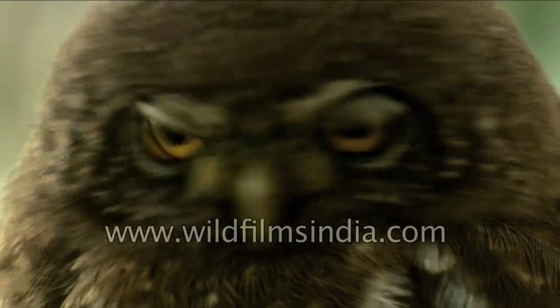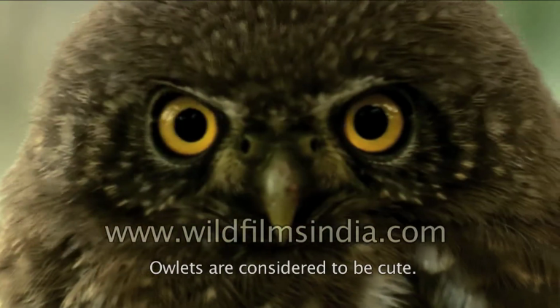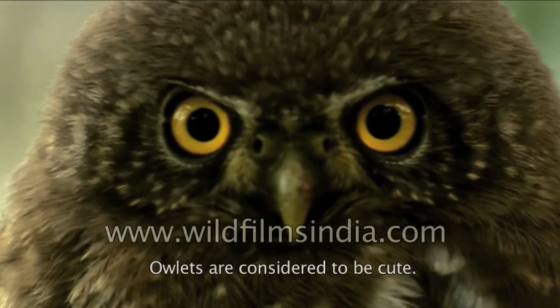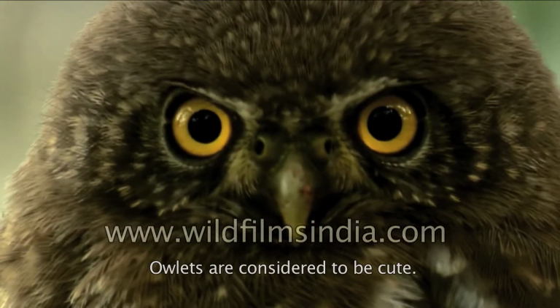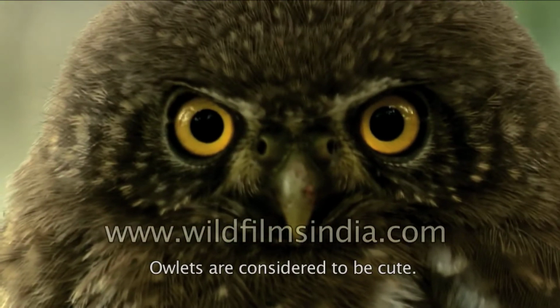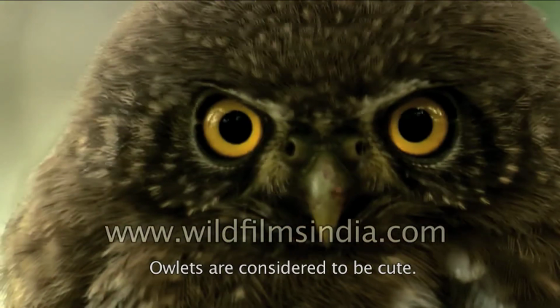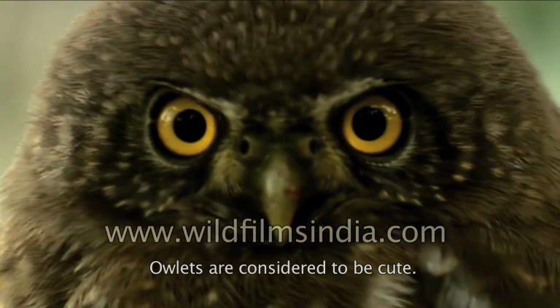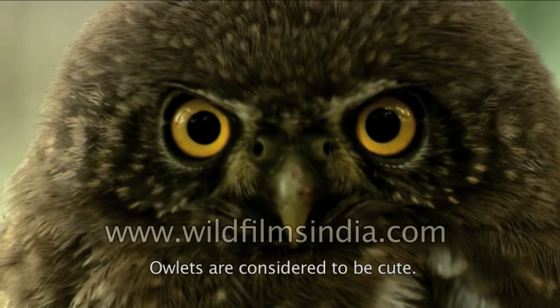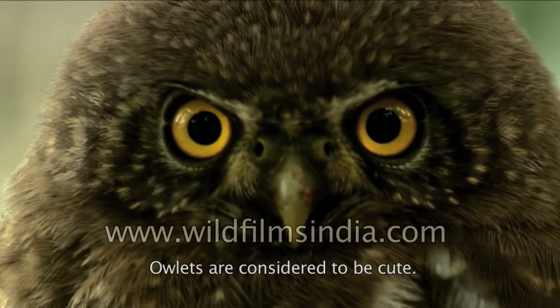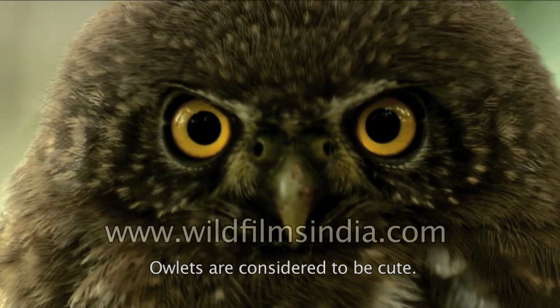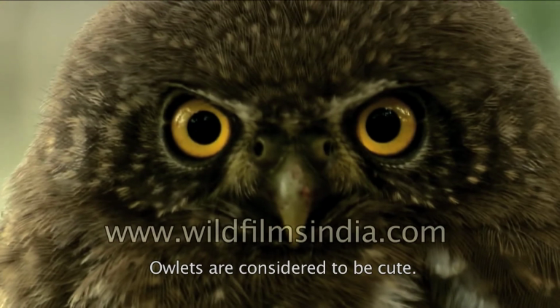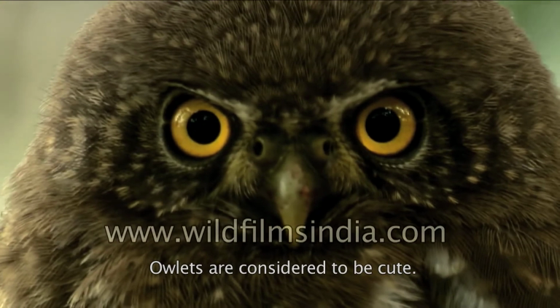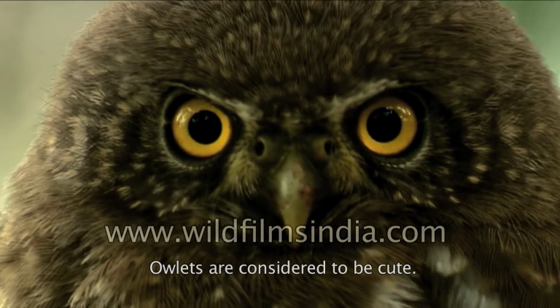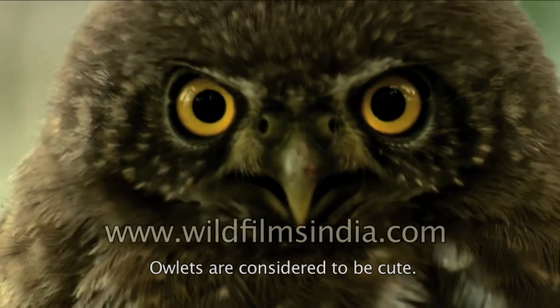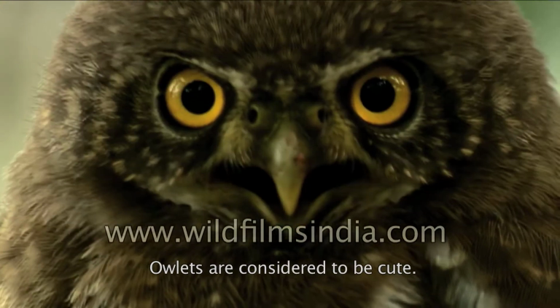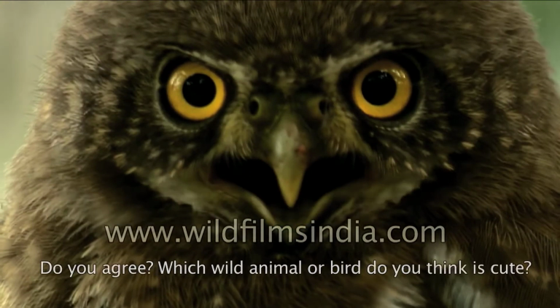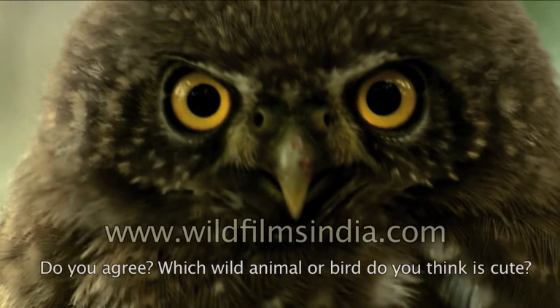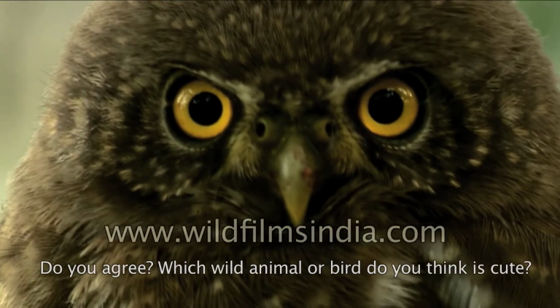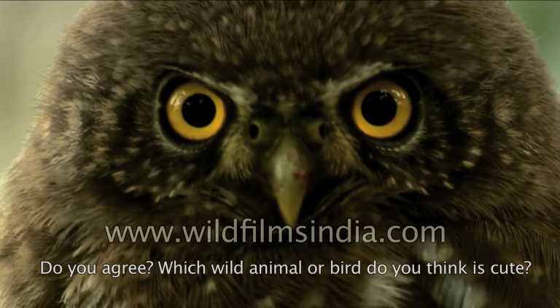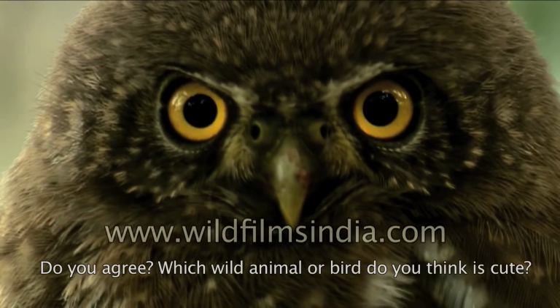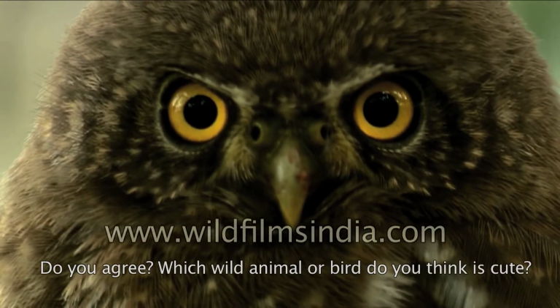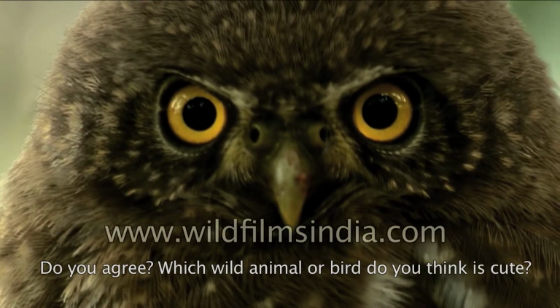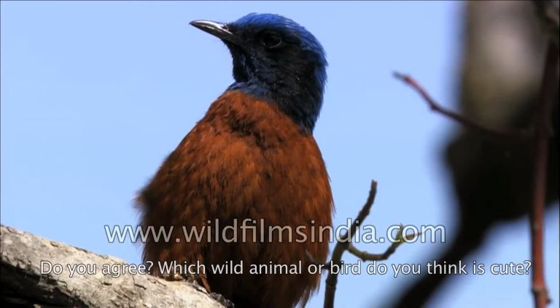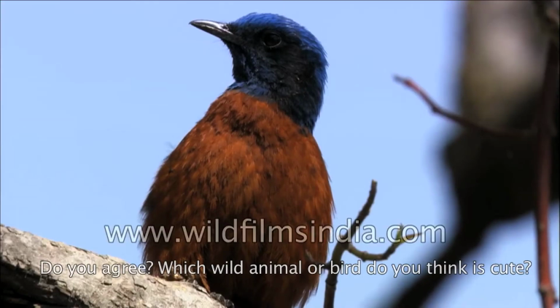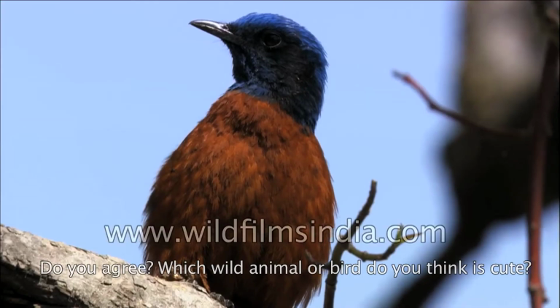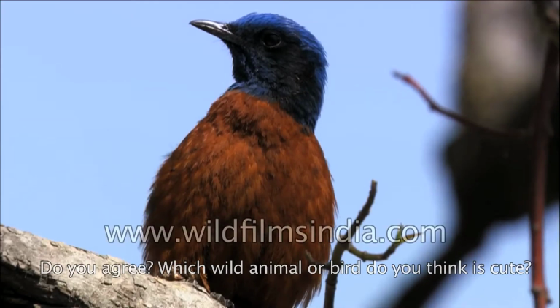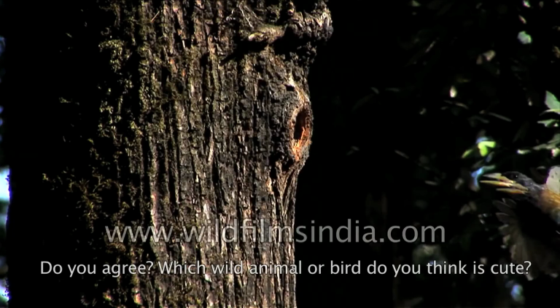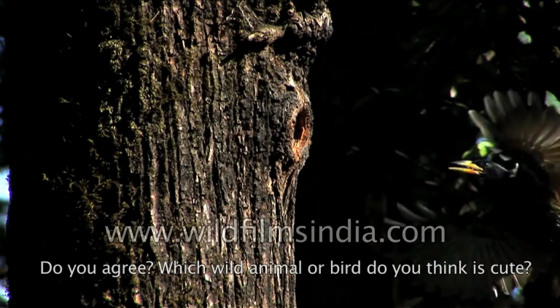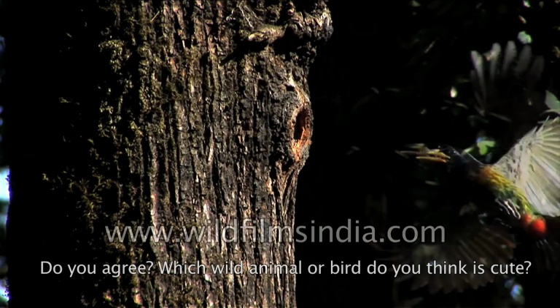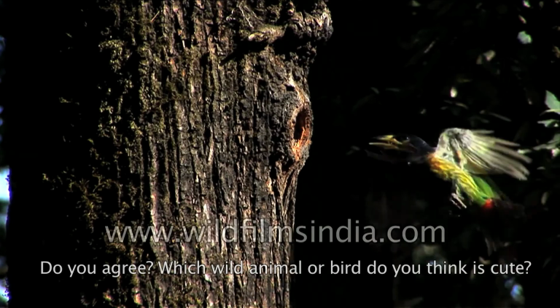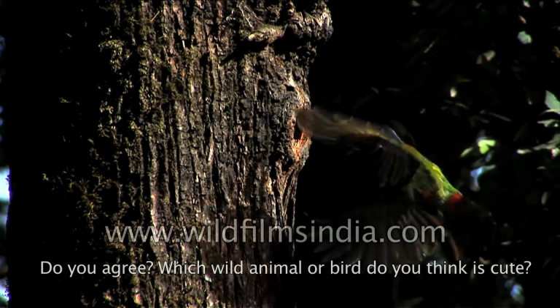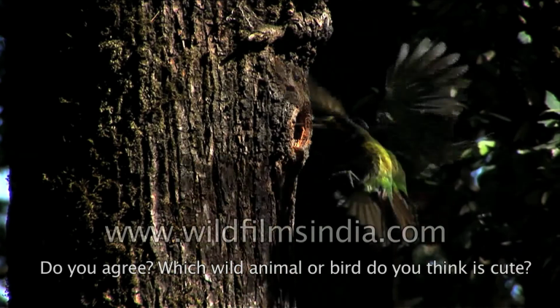Owlets are considered to be cute. Do you agree? Which wild animal or bird do you think is cute?